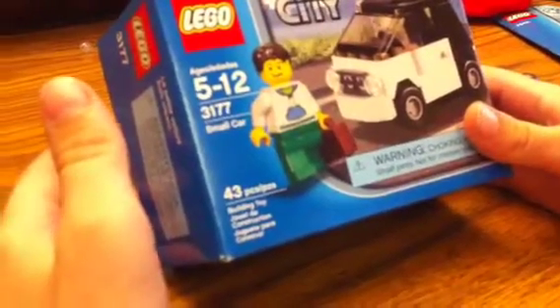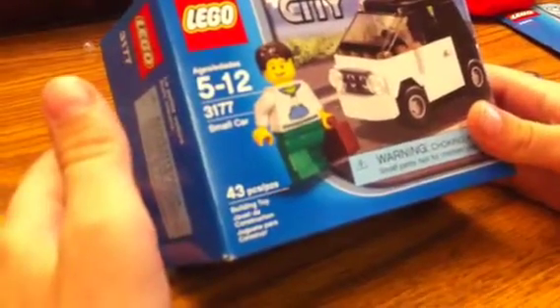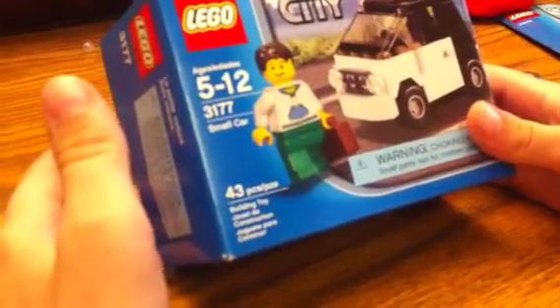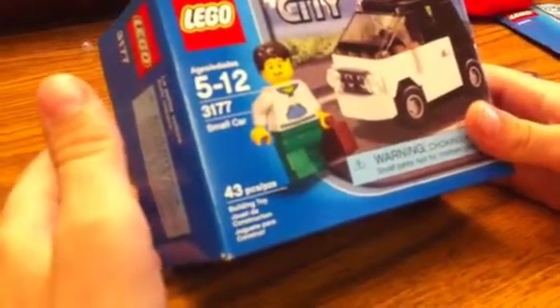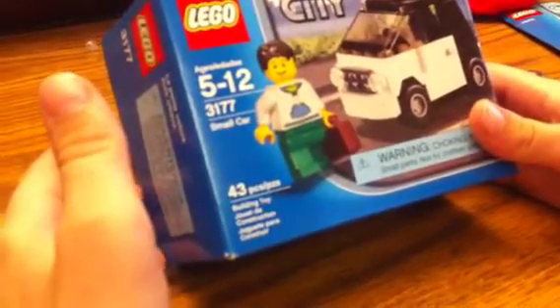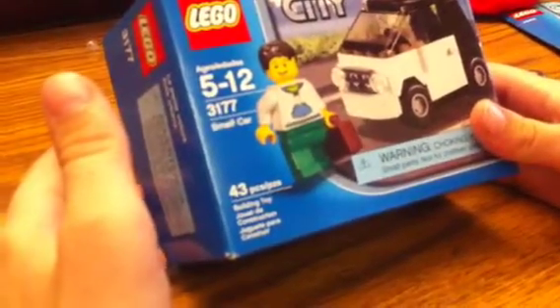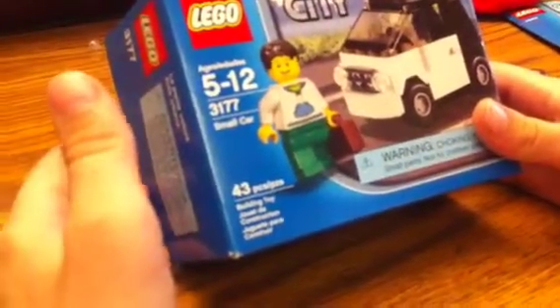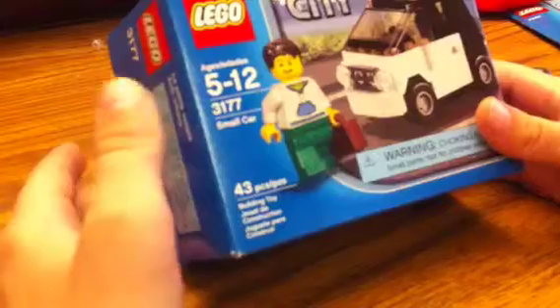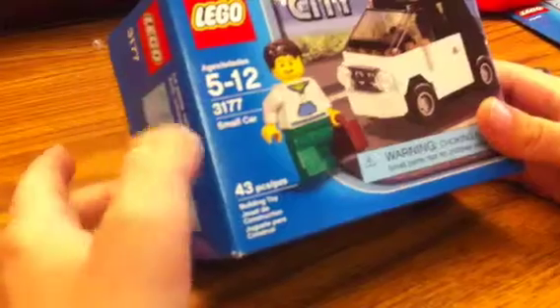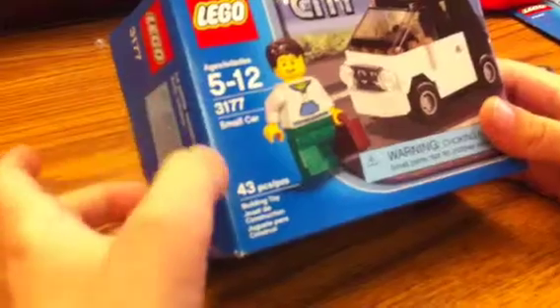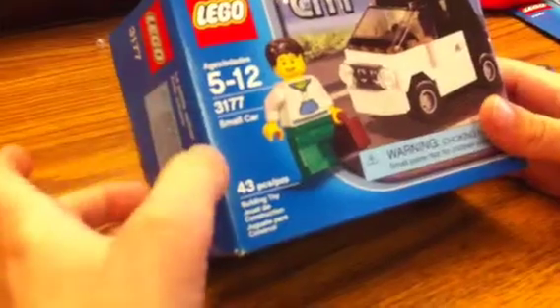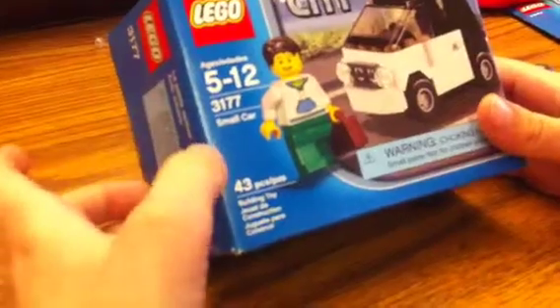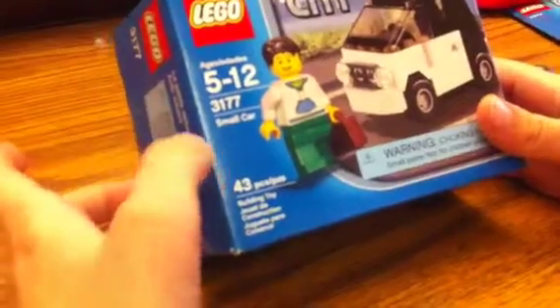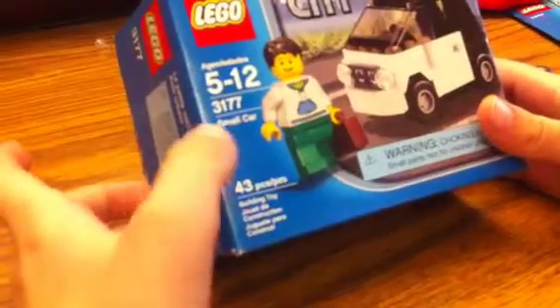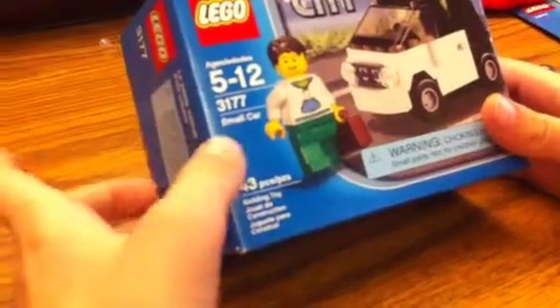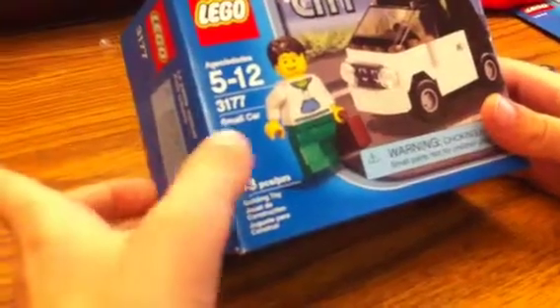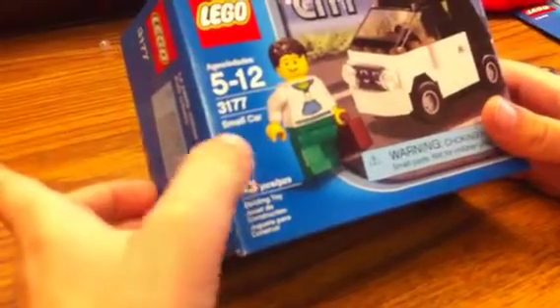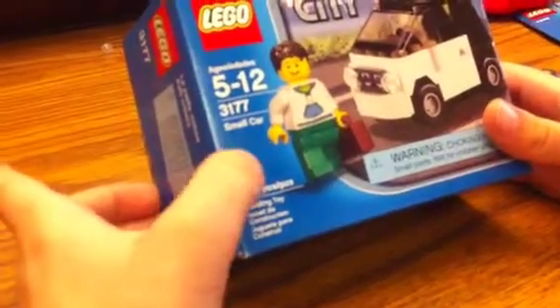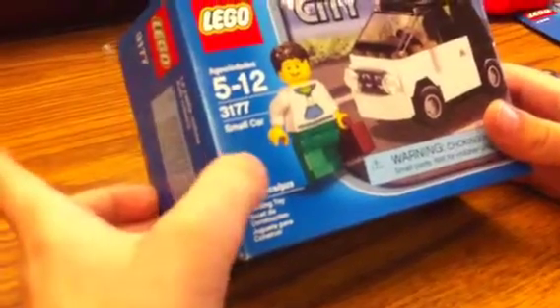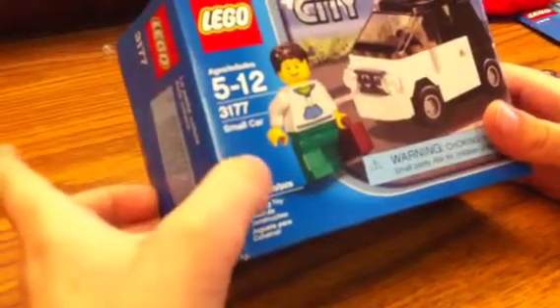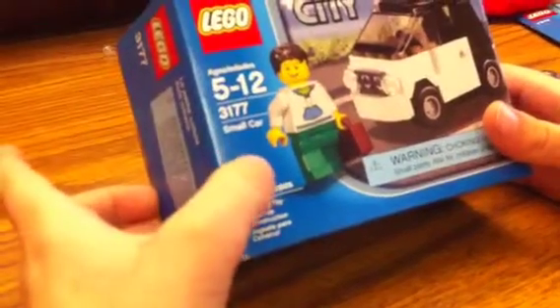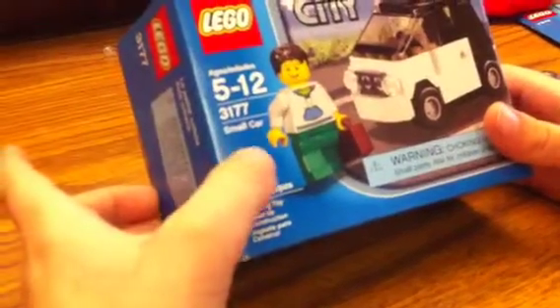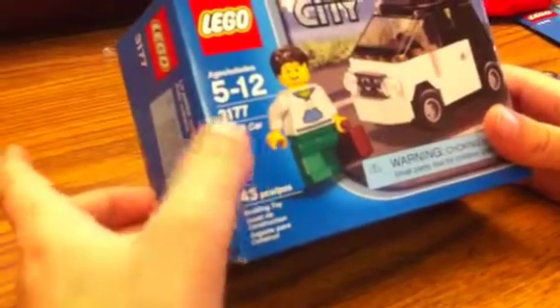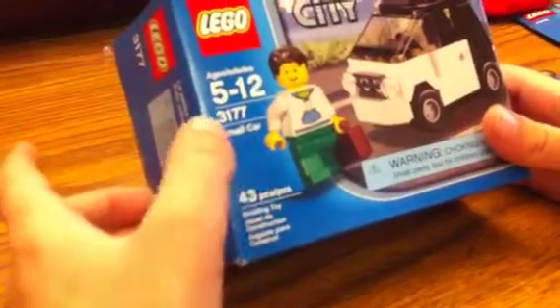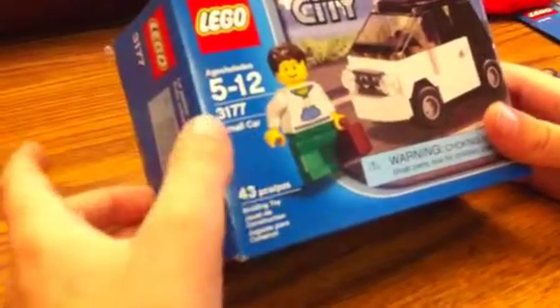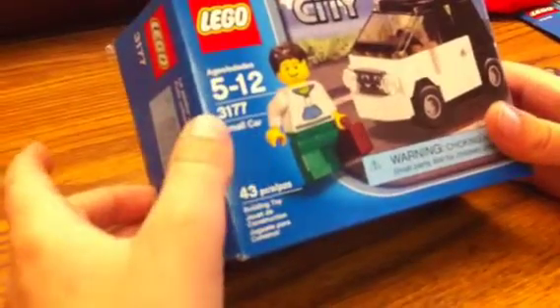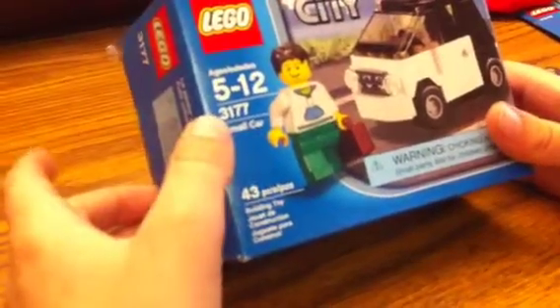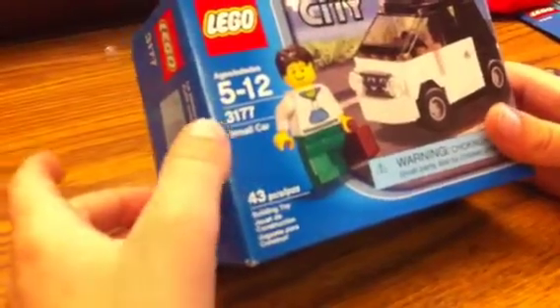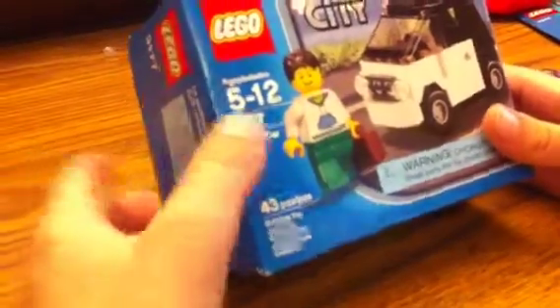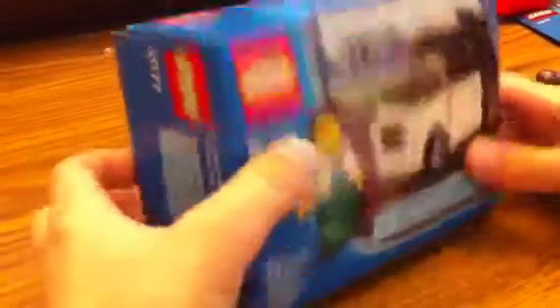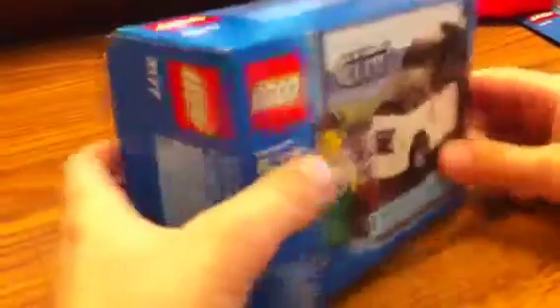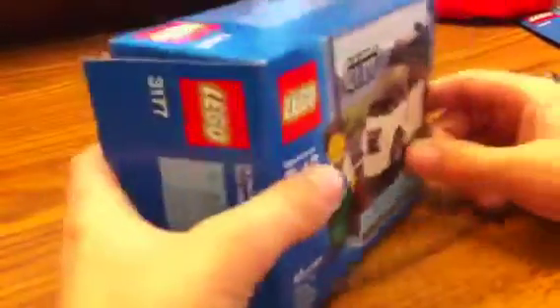It's a small car set, number 3177. Ages 5 to 12.